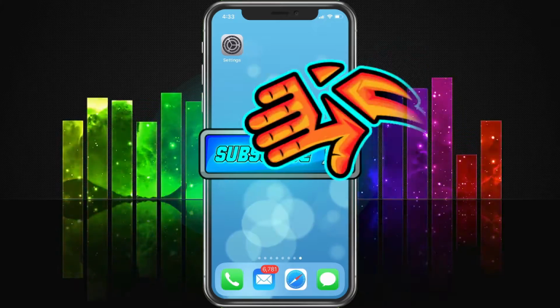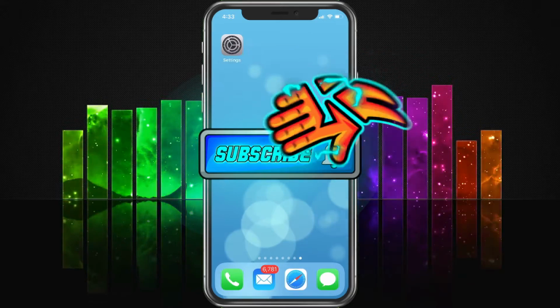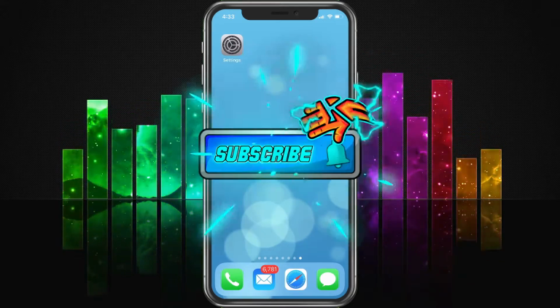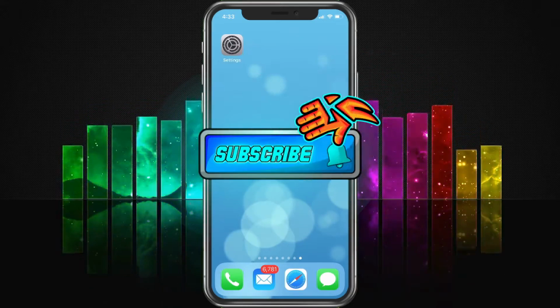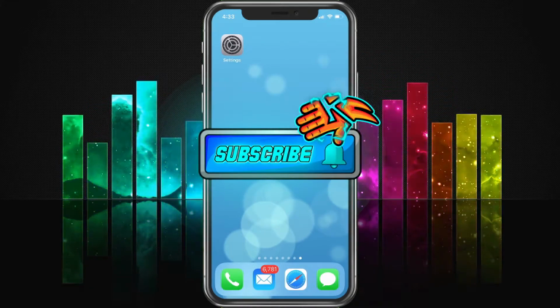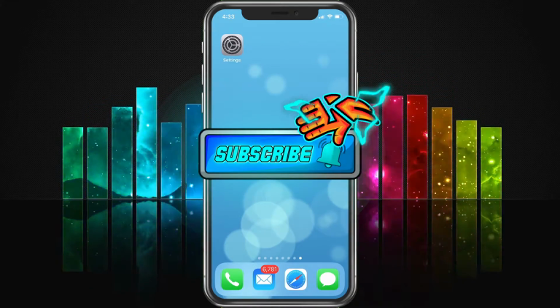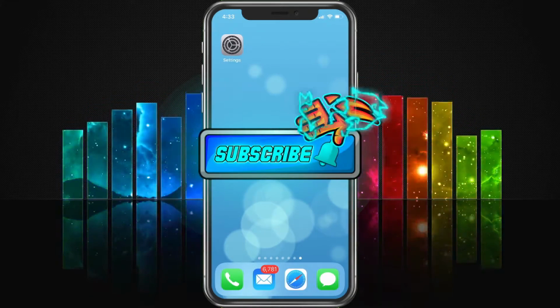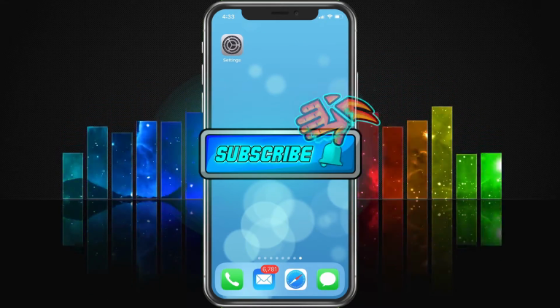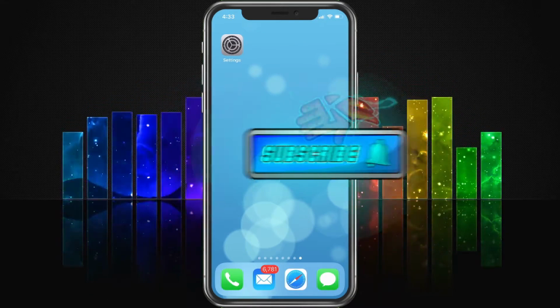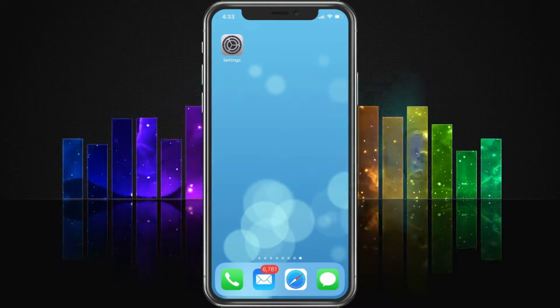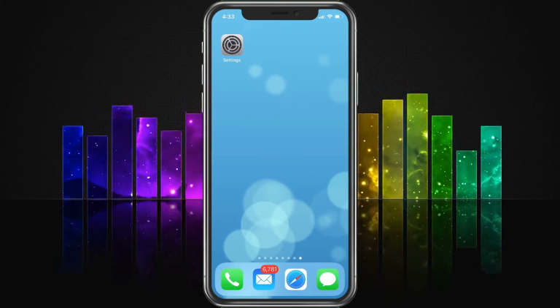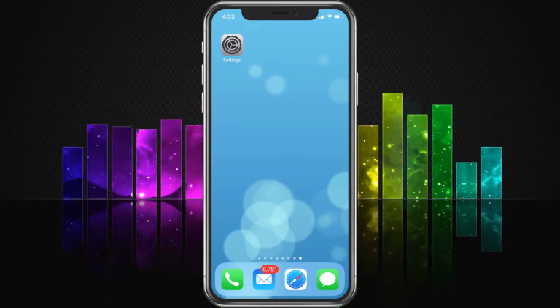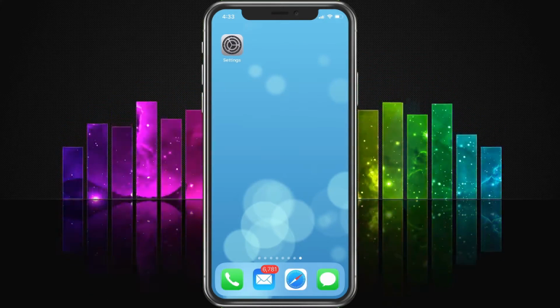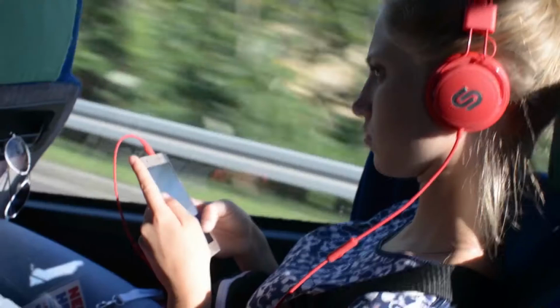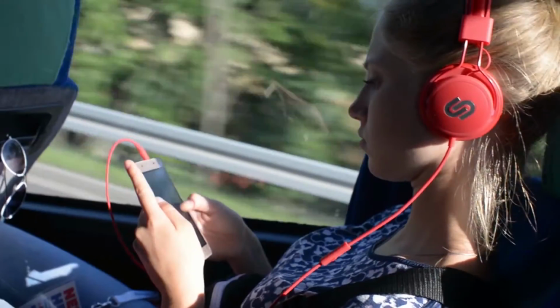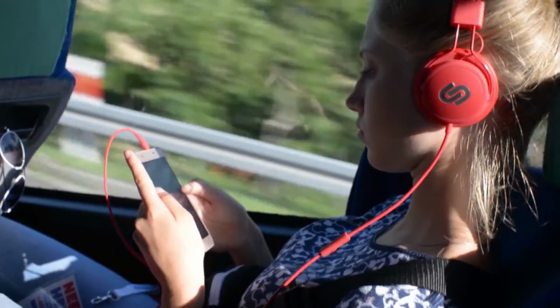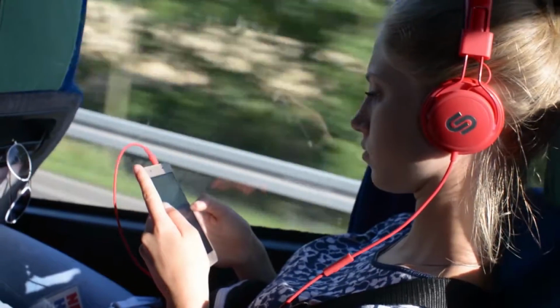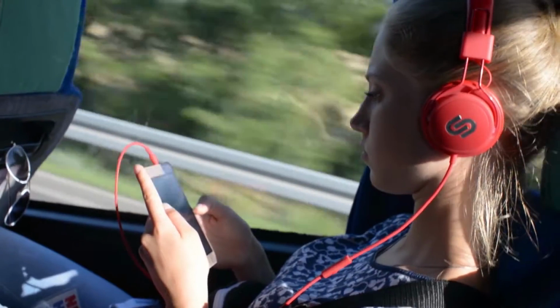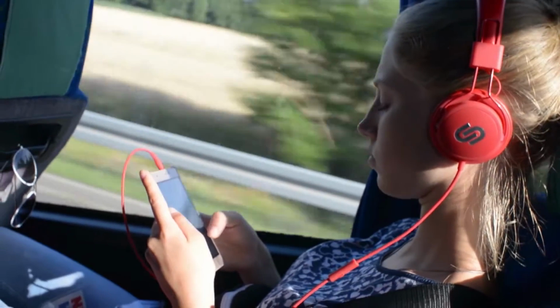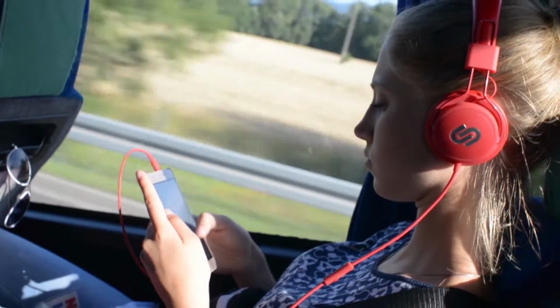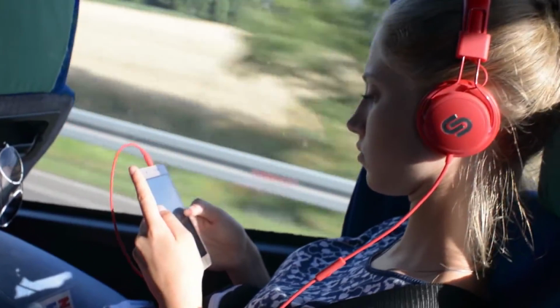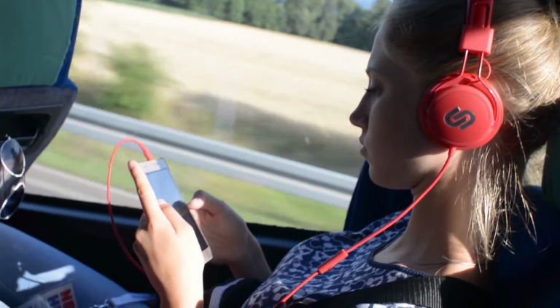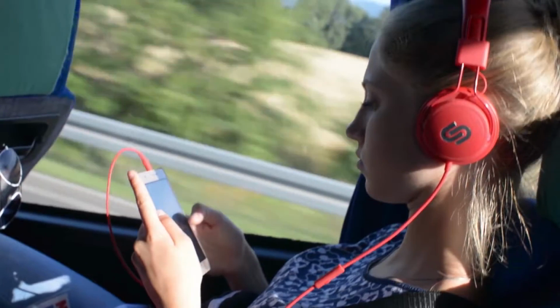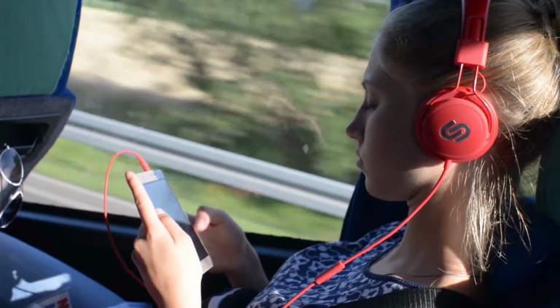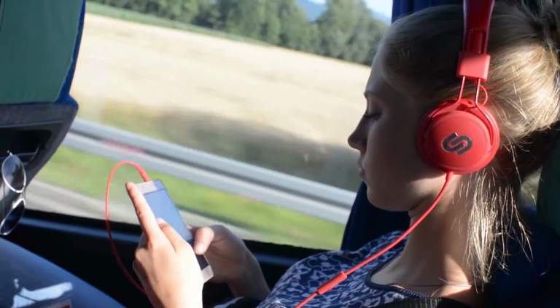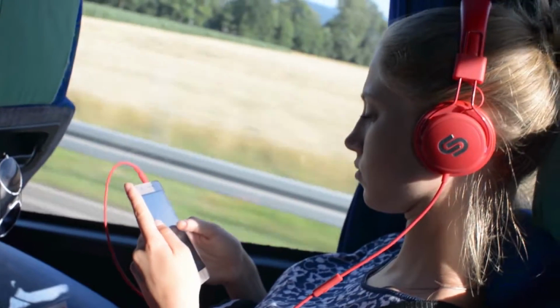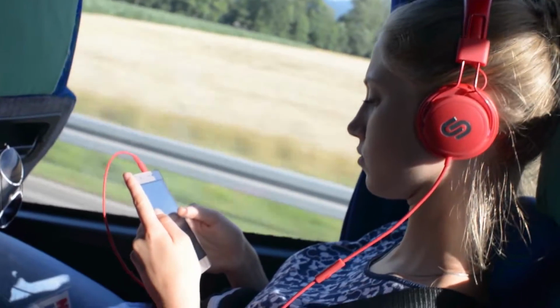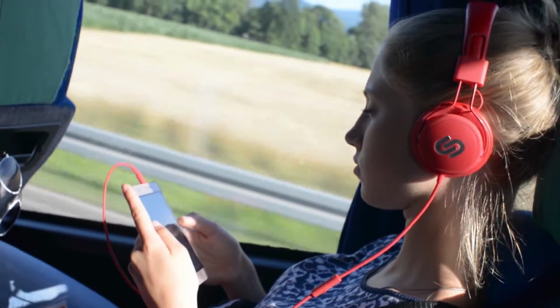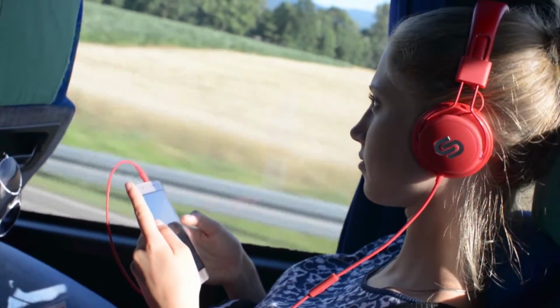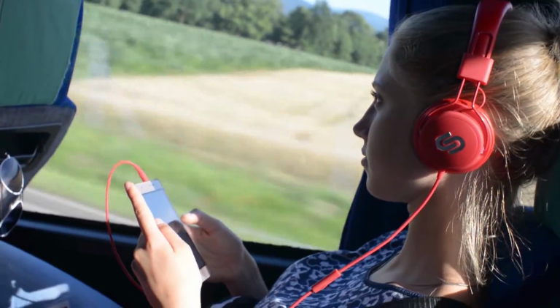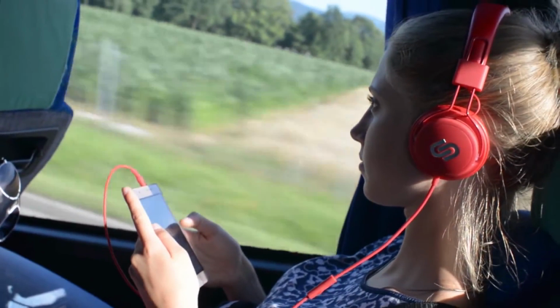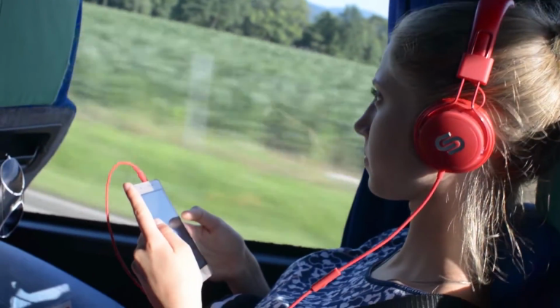With that said, let's get started. Here we're going to show you the iPhone X and how to fix volume issues.